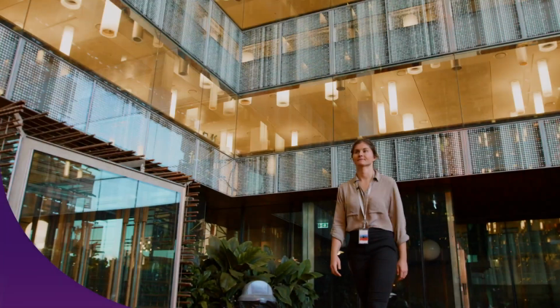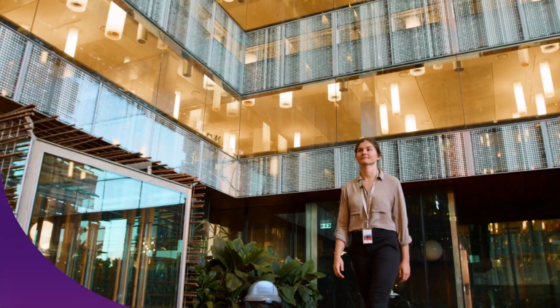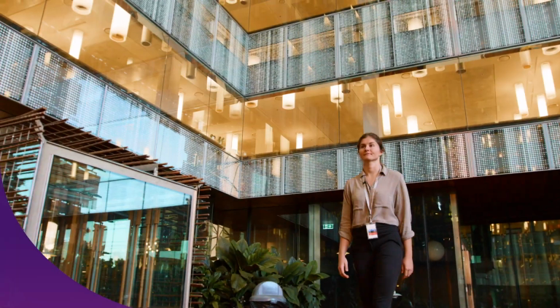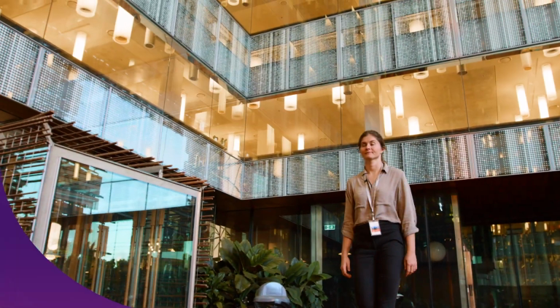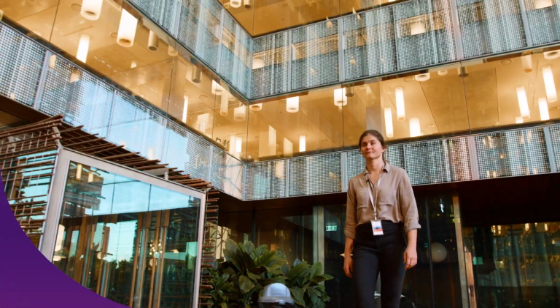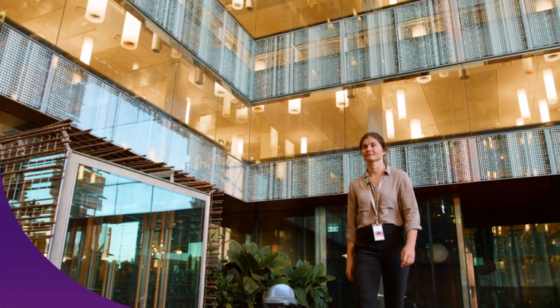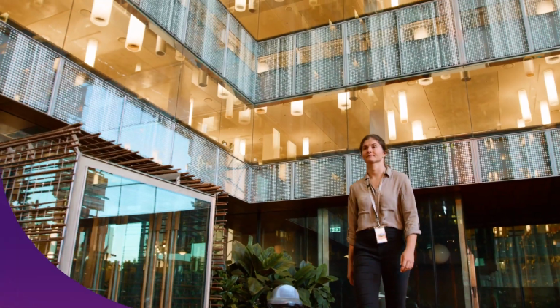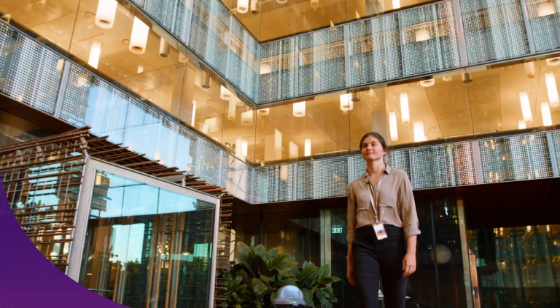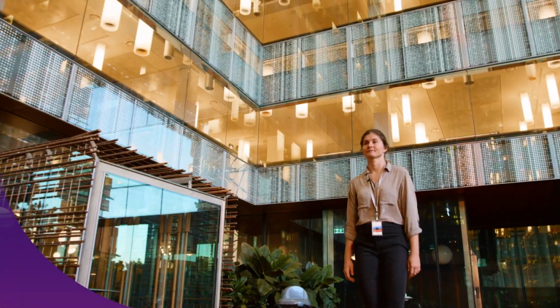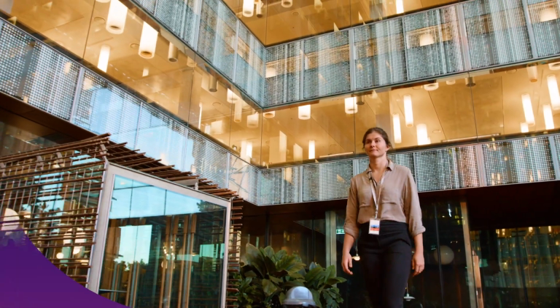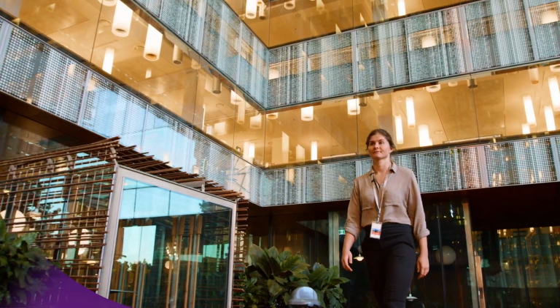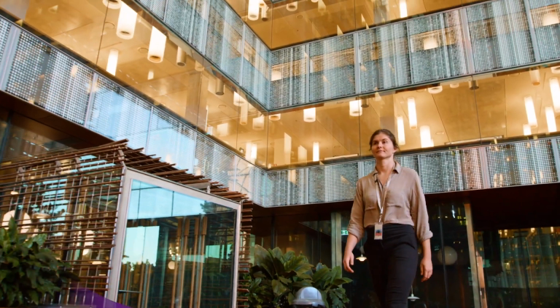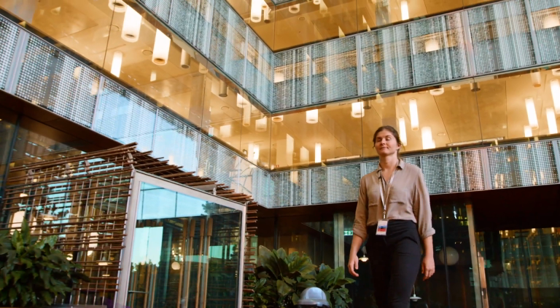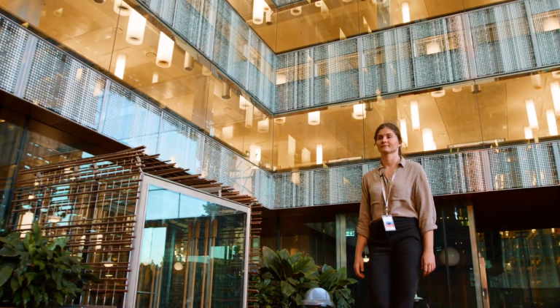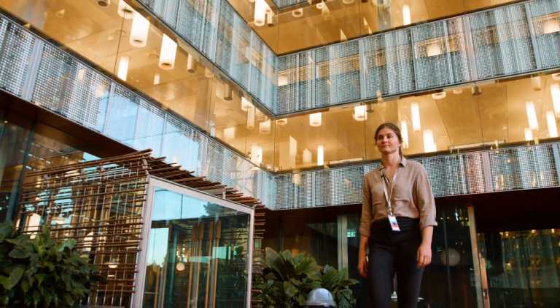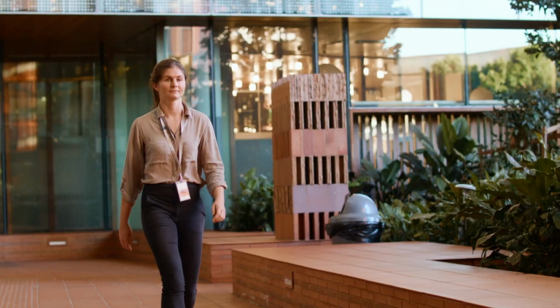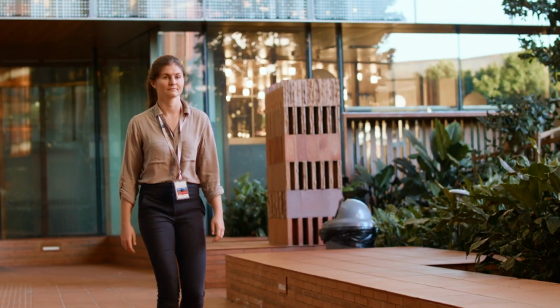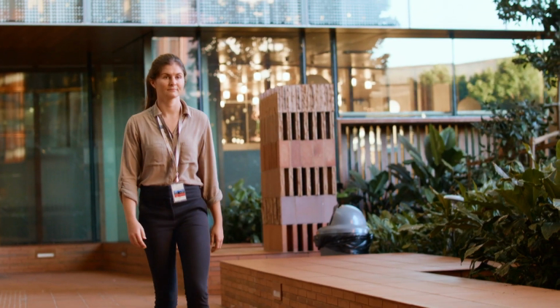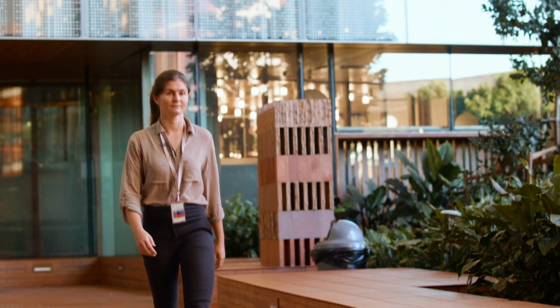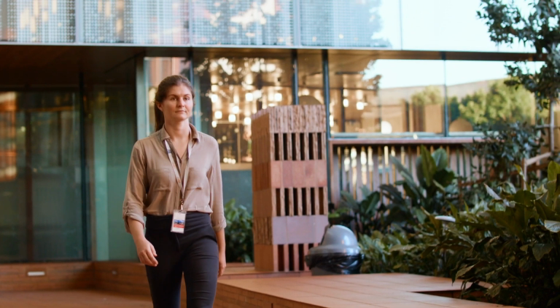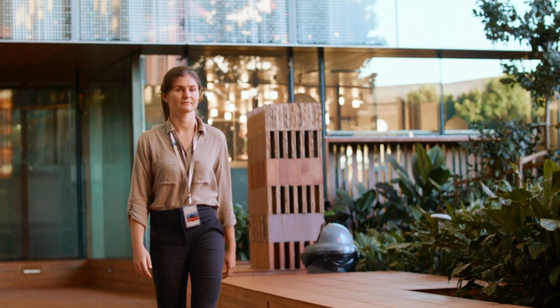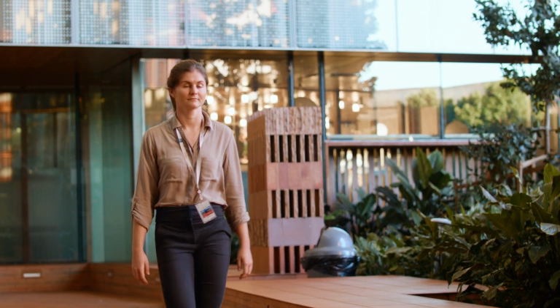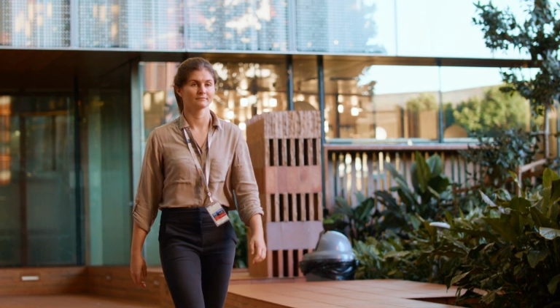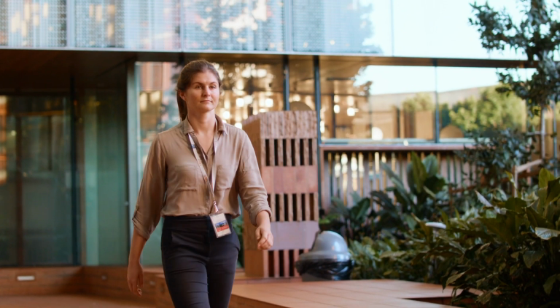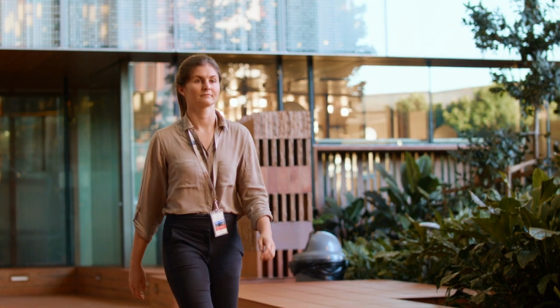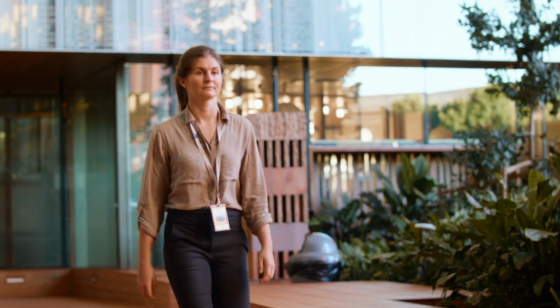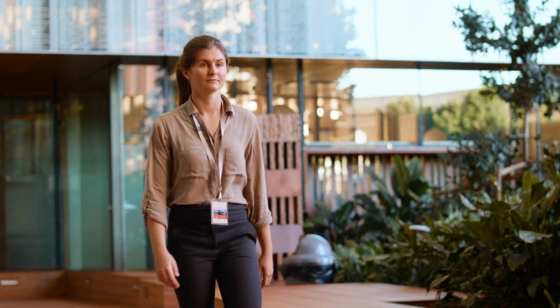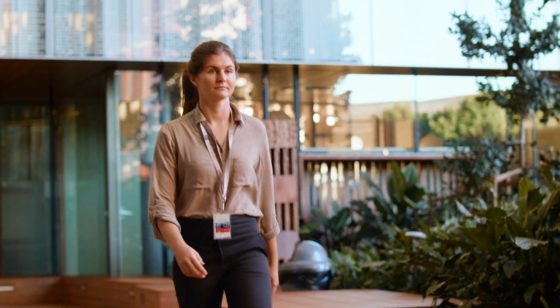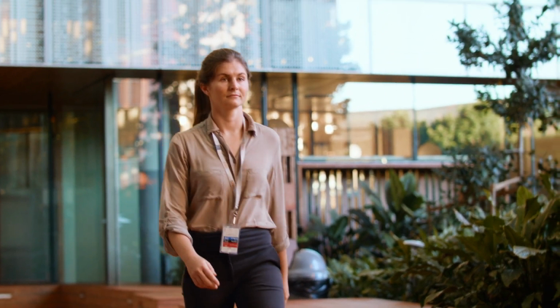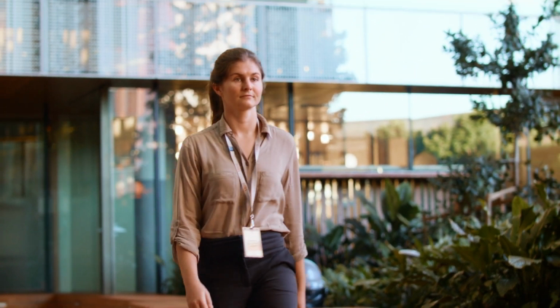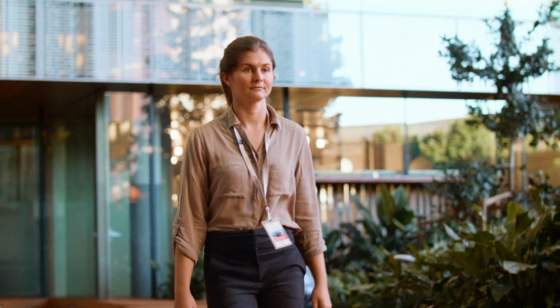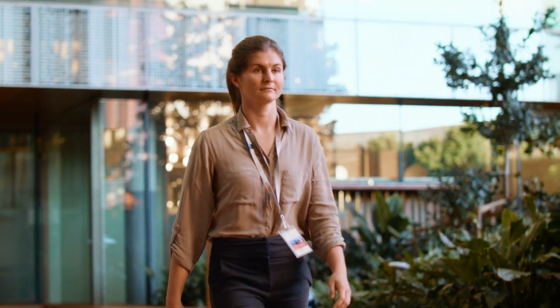My name is Talia Rose. I'm a medical device engineer and I work in the research and development team at VAXIS in the Translational Research Institute.